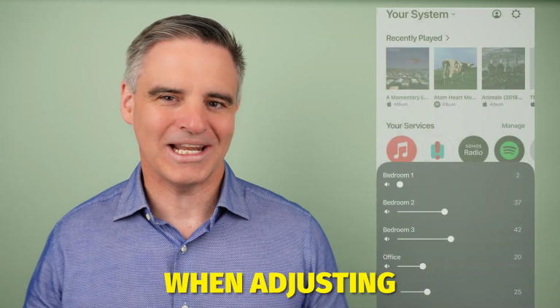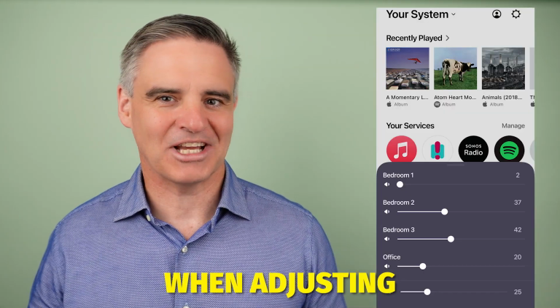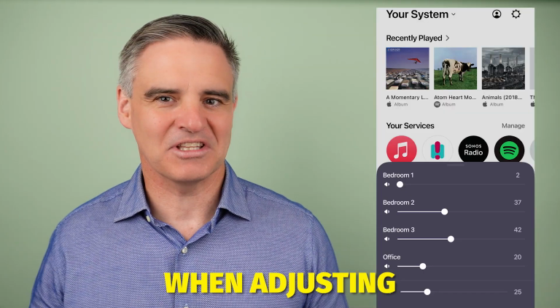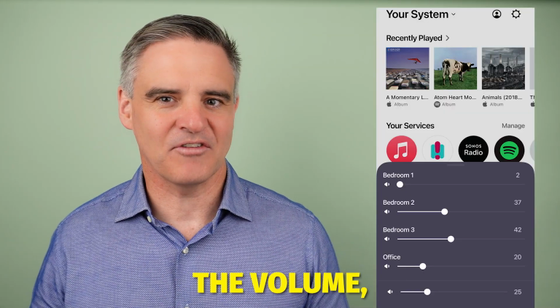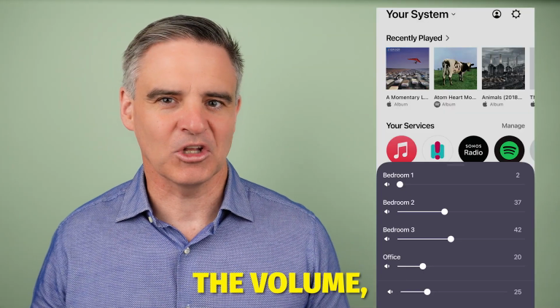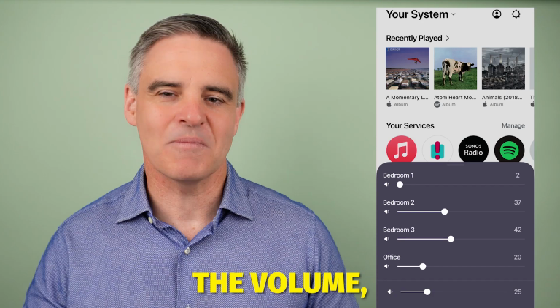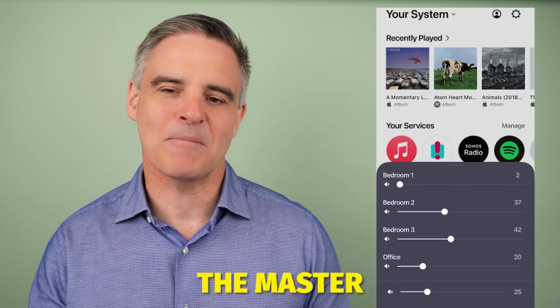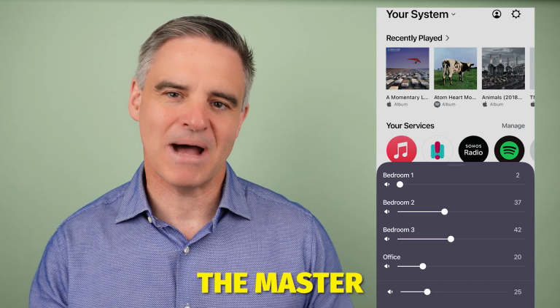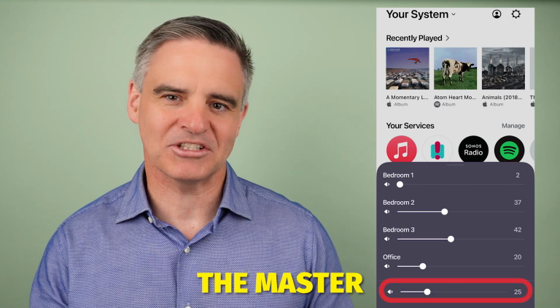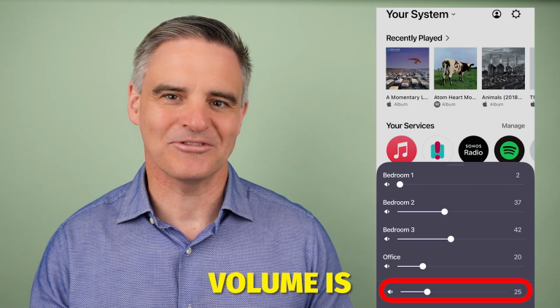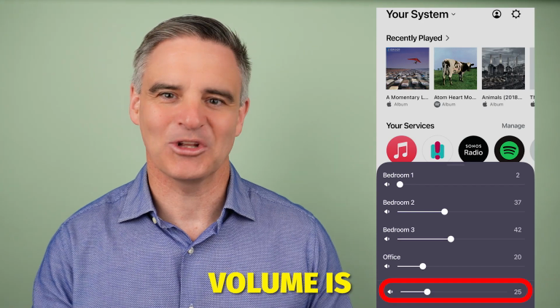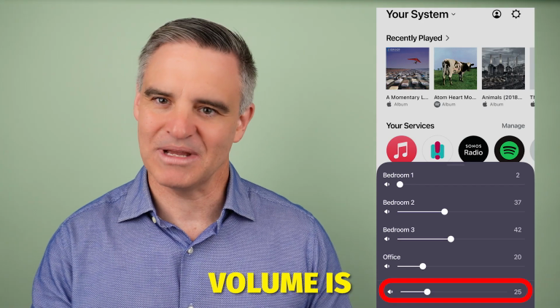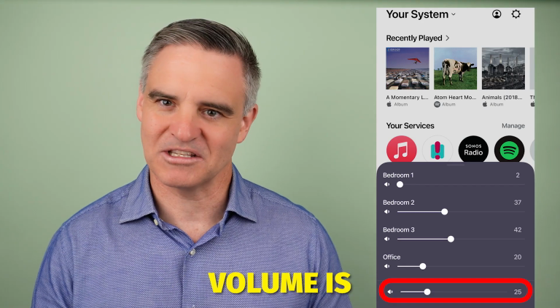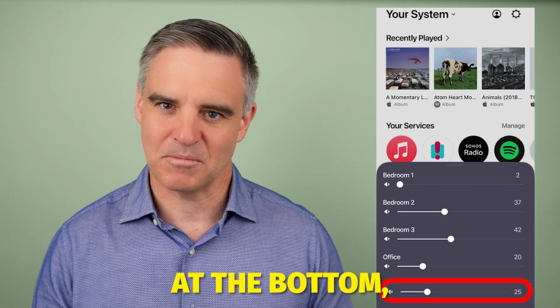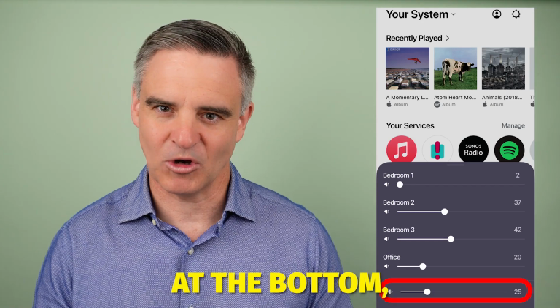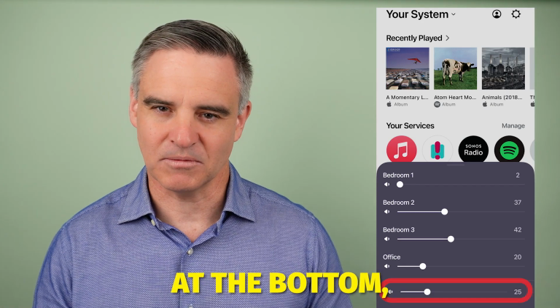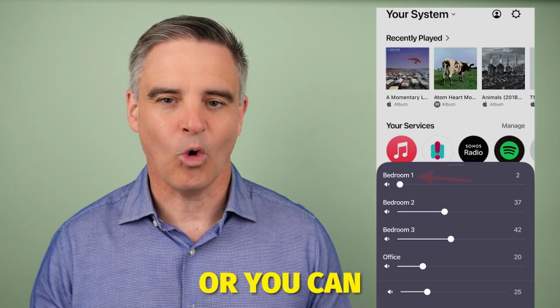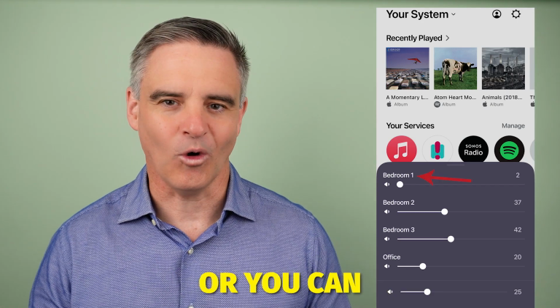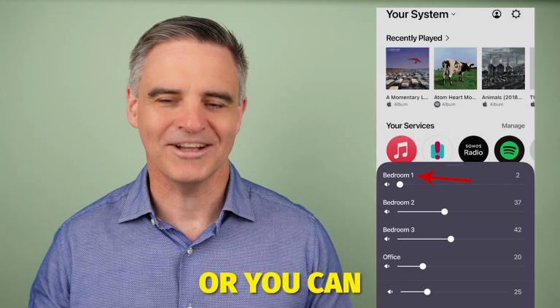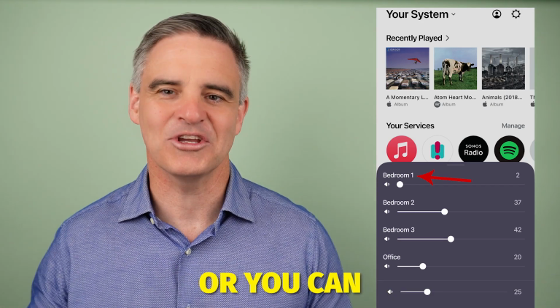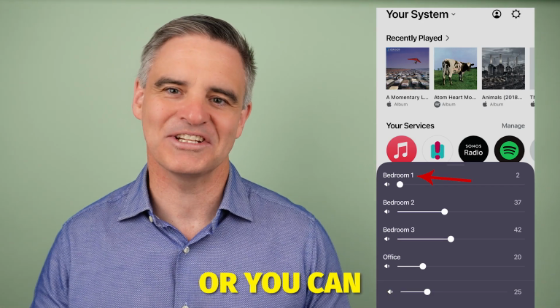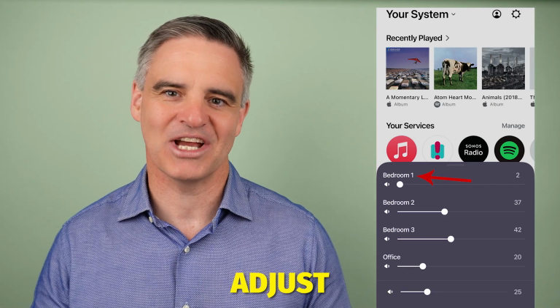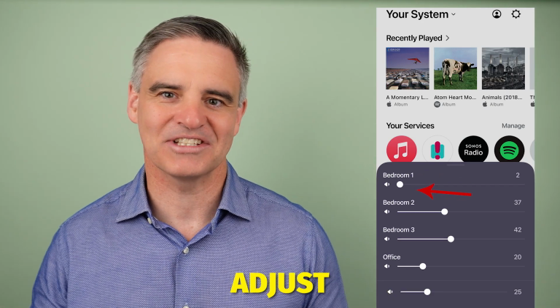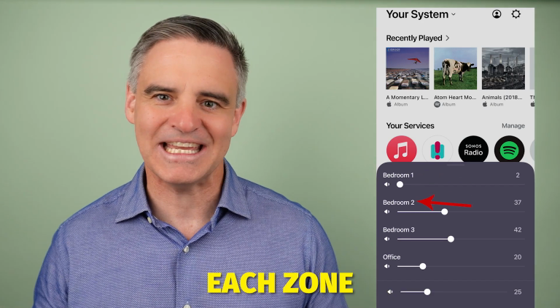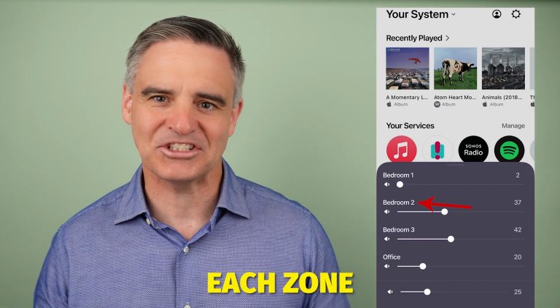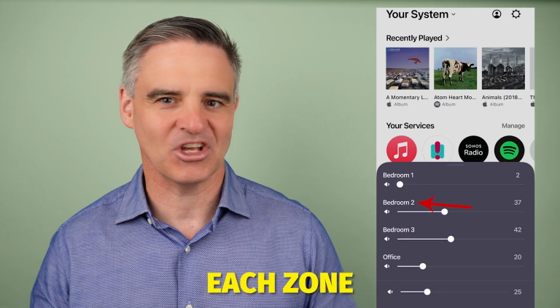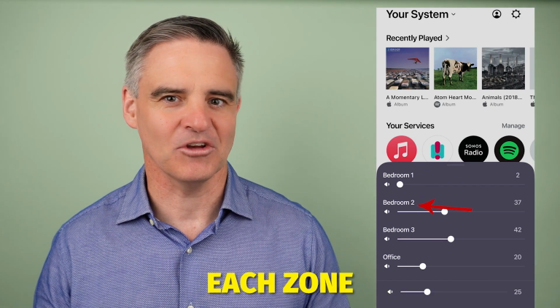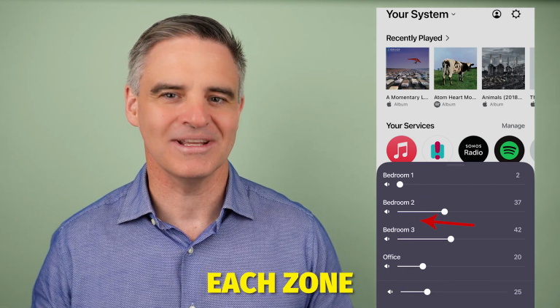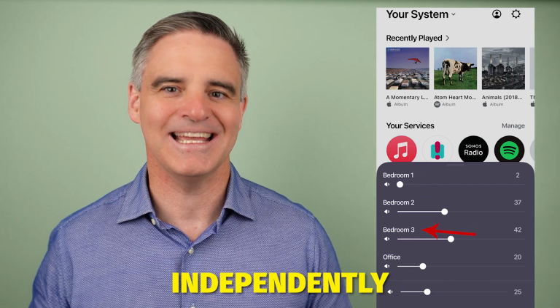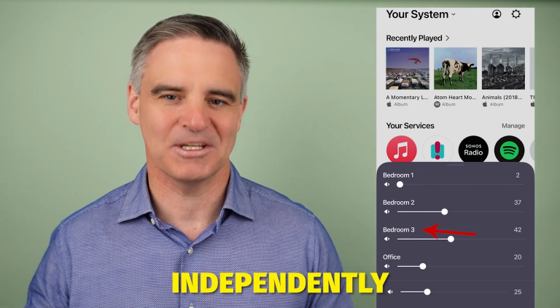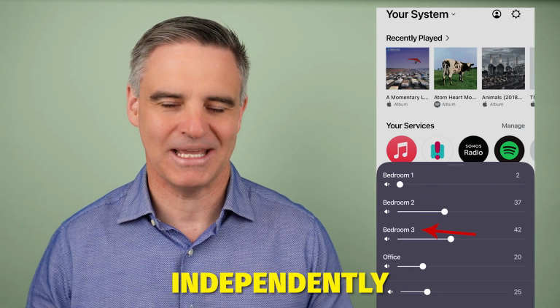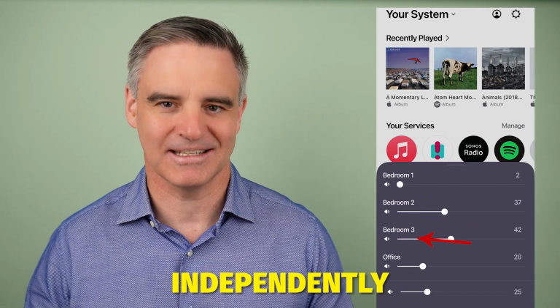When adjusting the volume, the master volume is at the bottom, or you can adjust each zone independently.